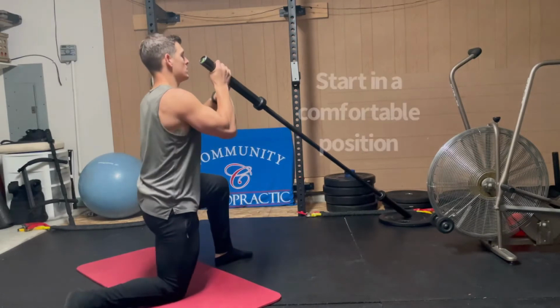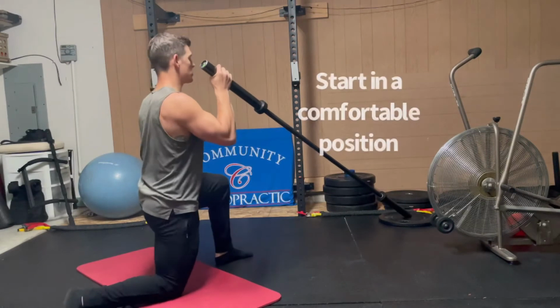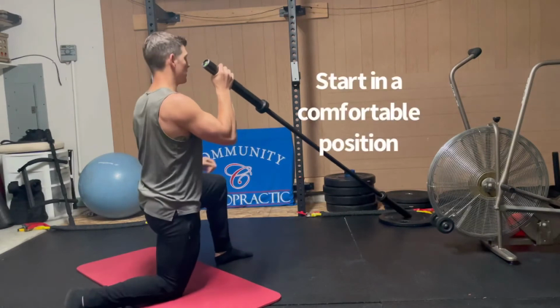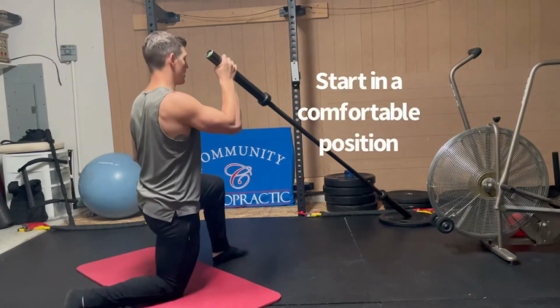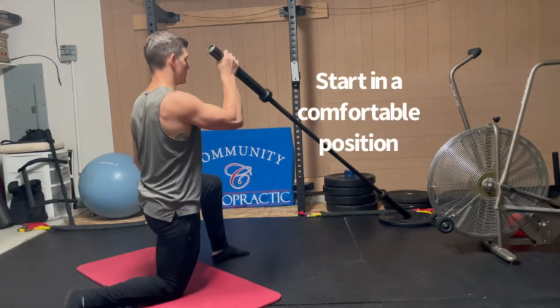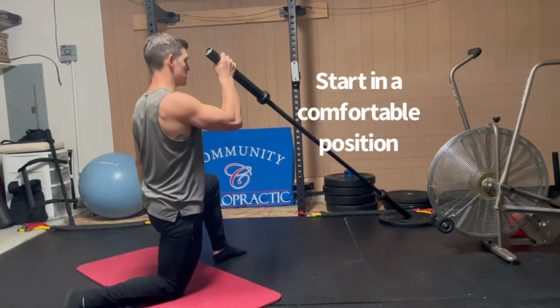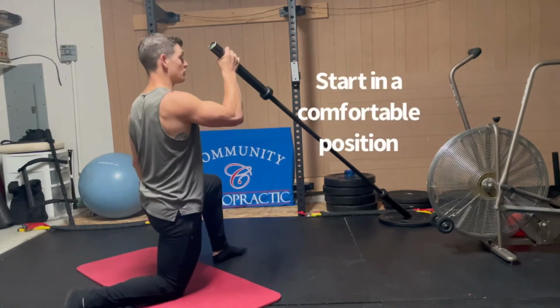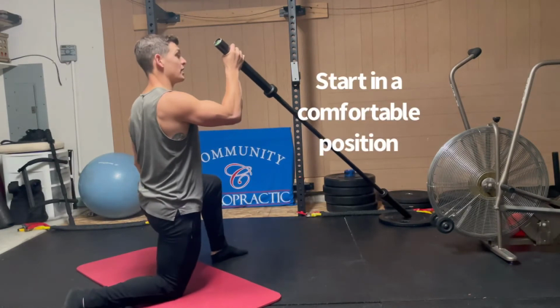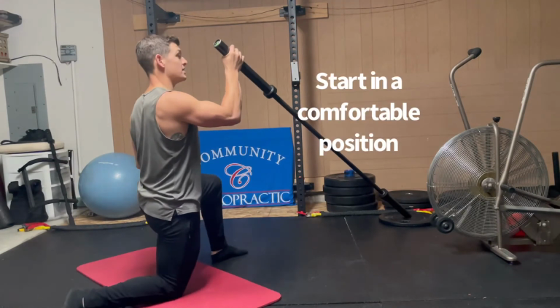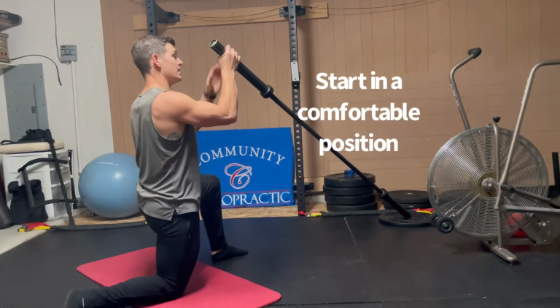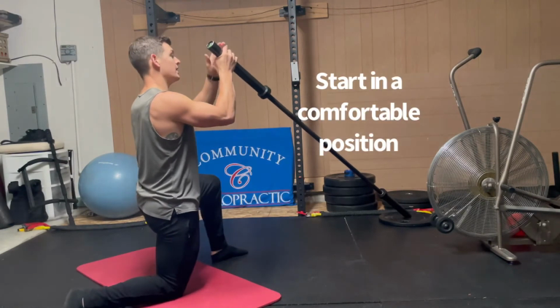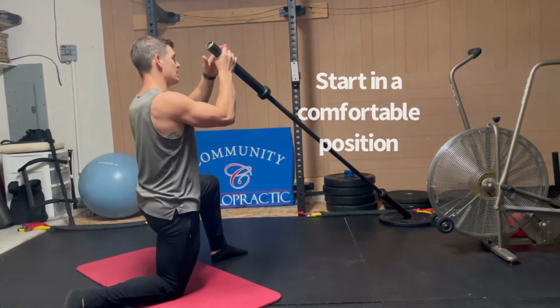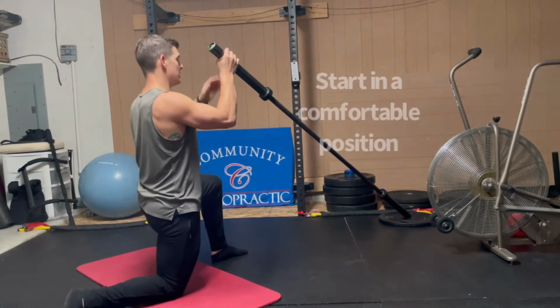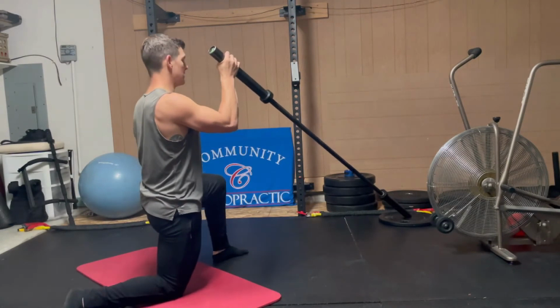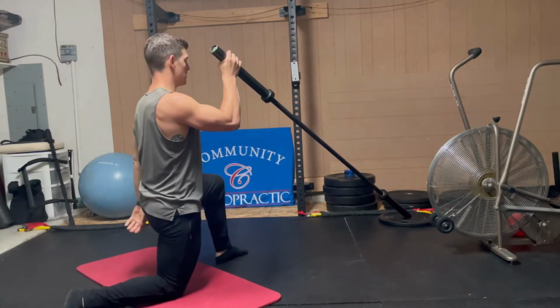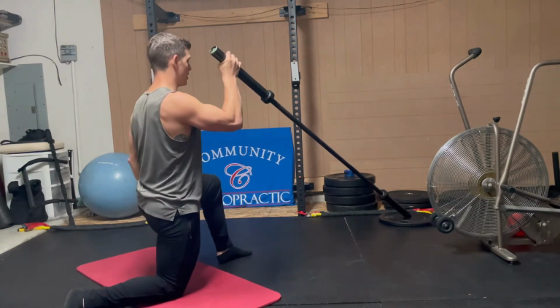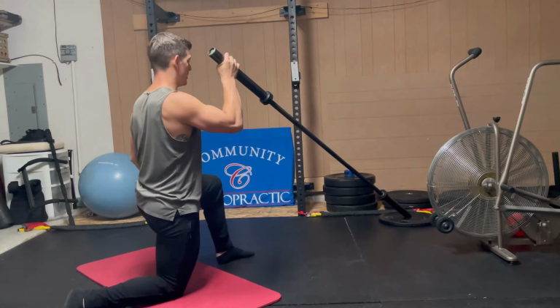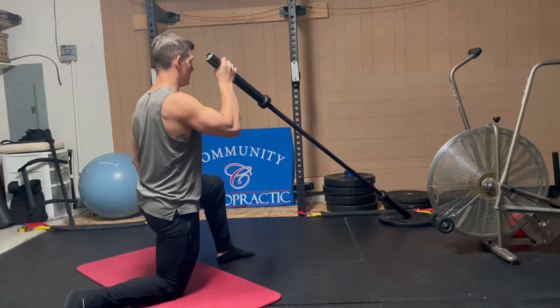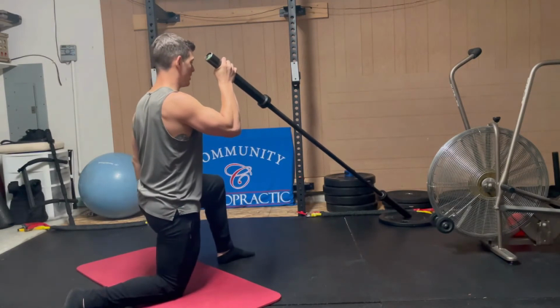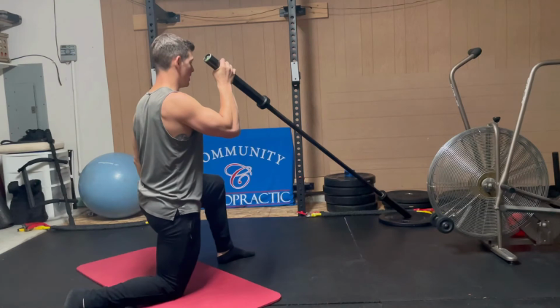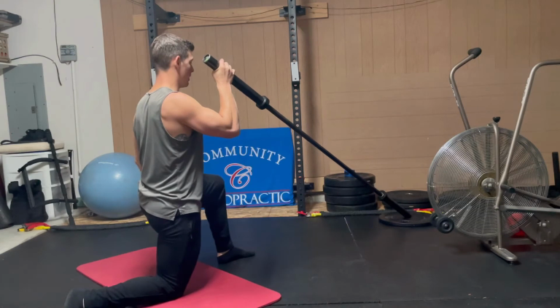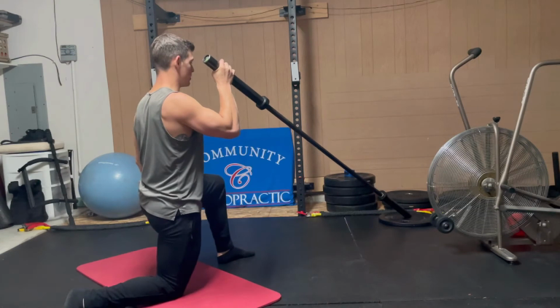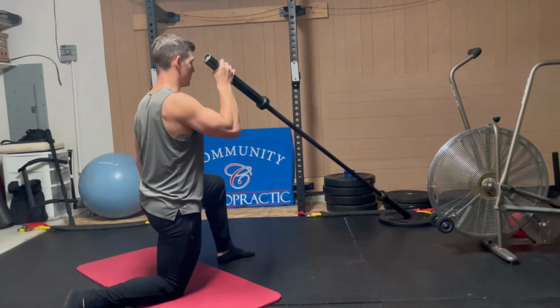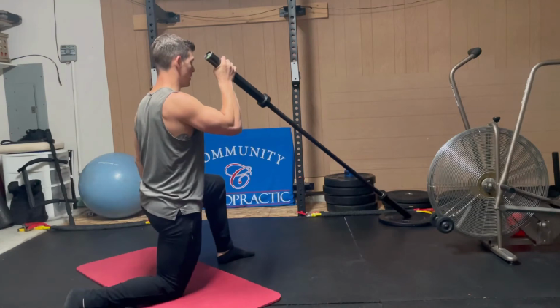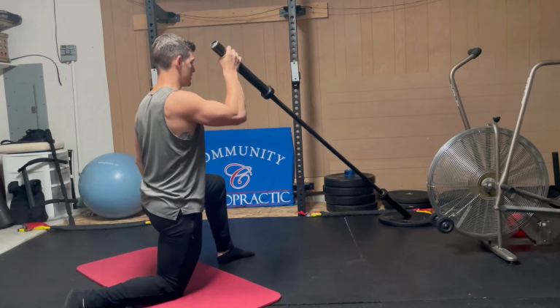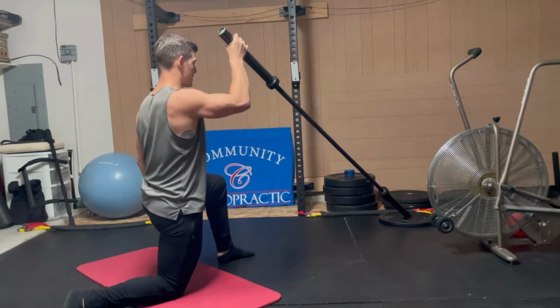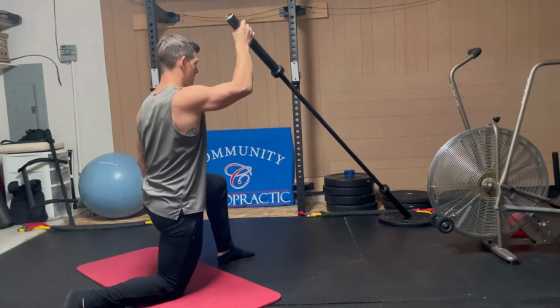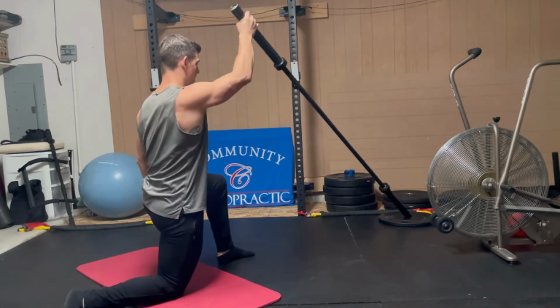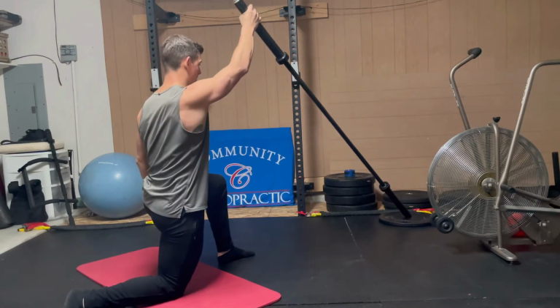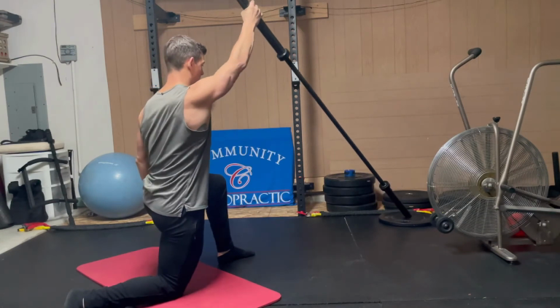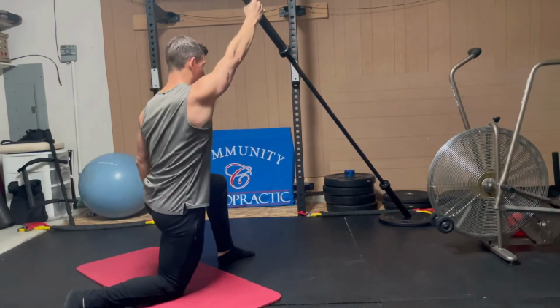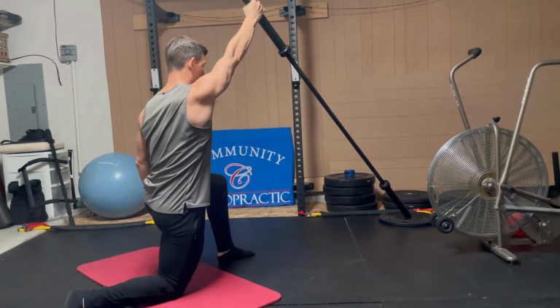Start in a comfortable position where you can see the end of the barbell, and I want you to press and reach.